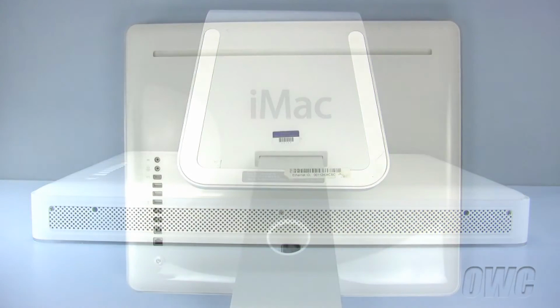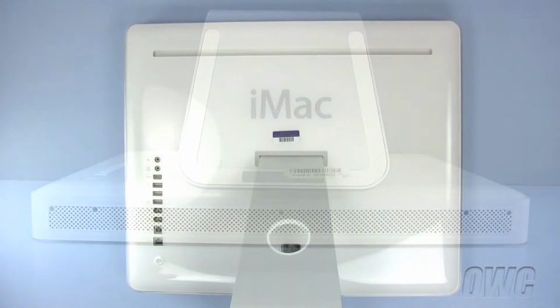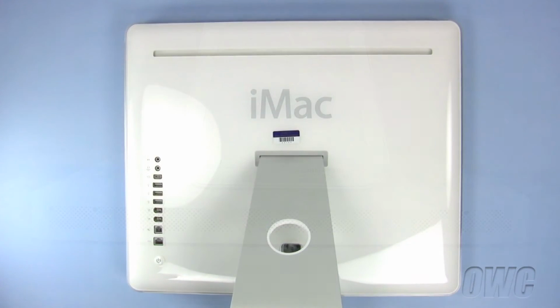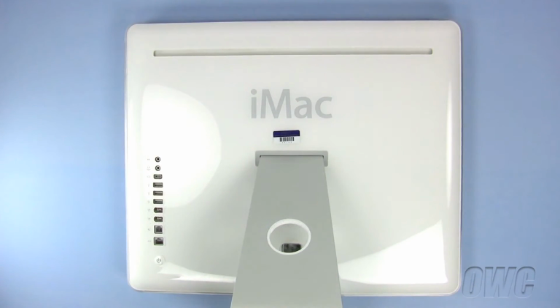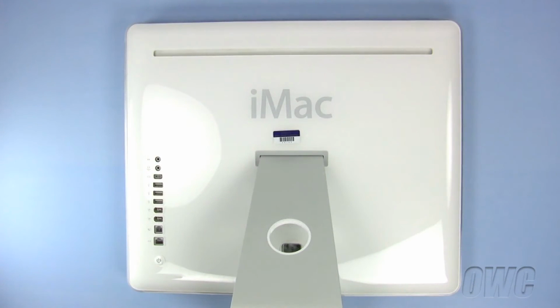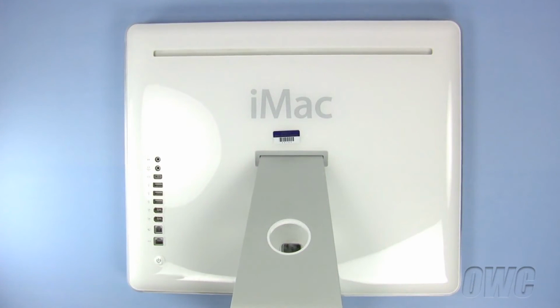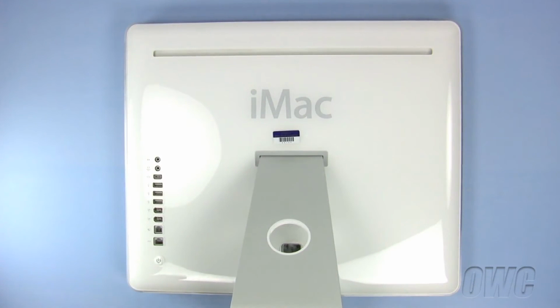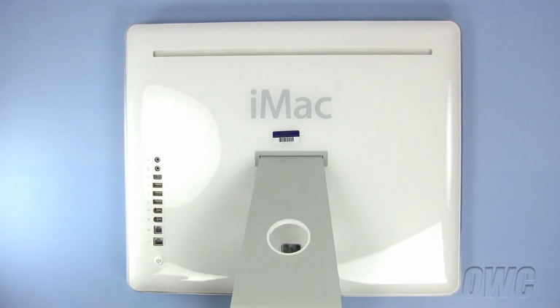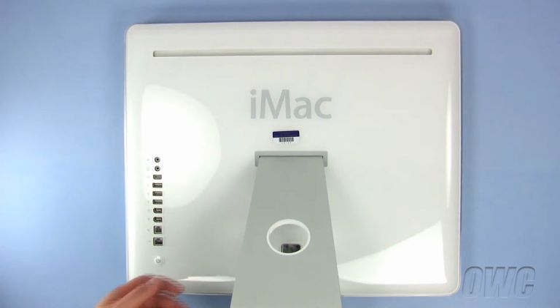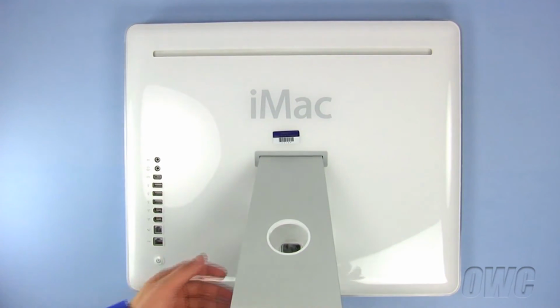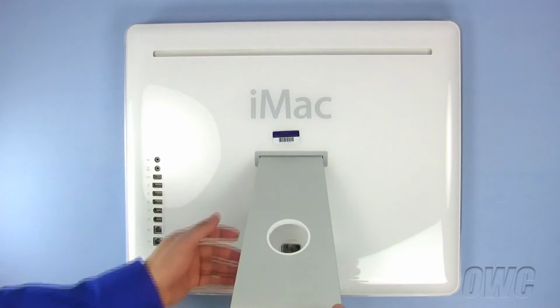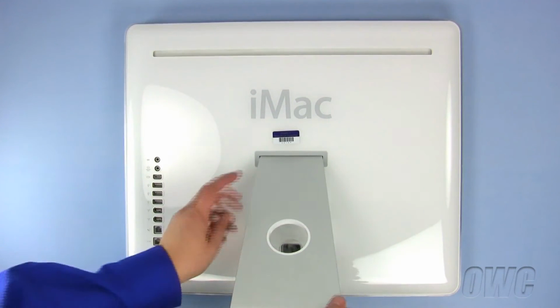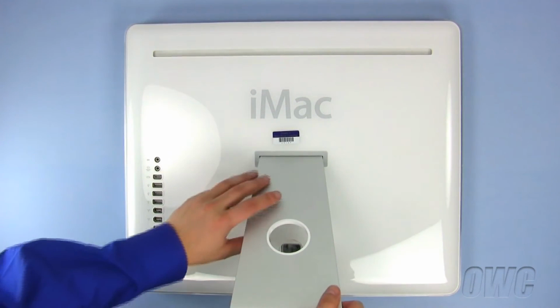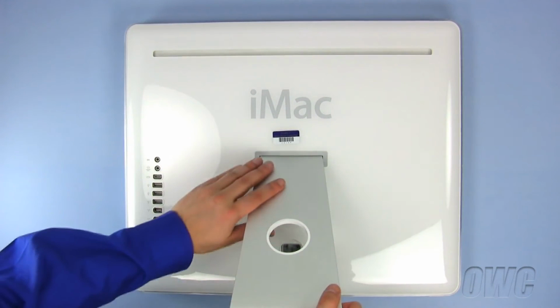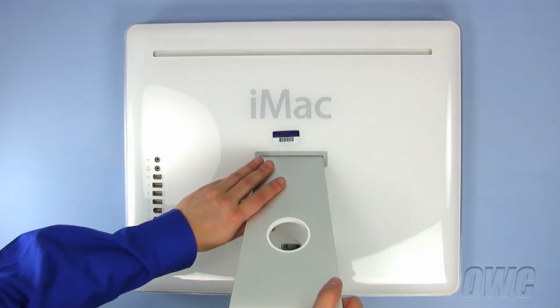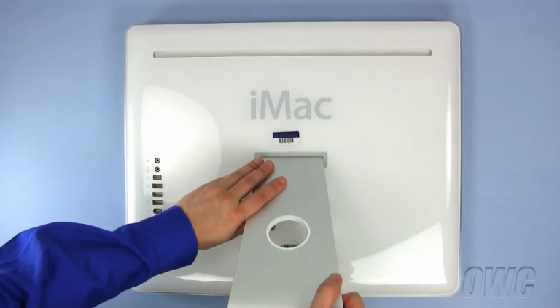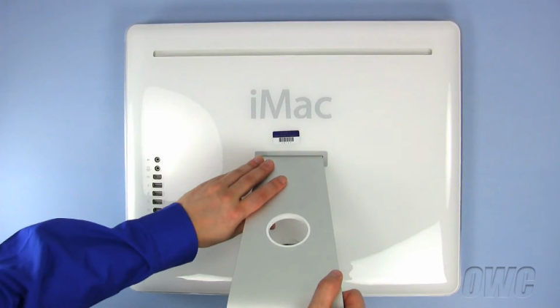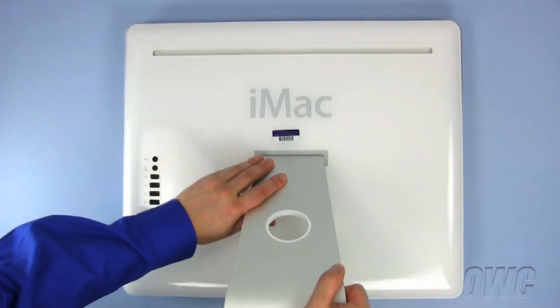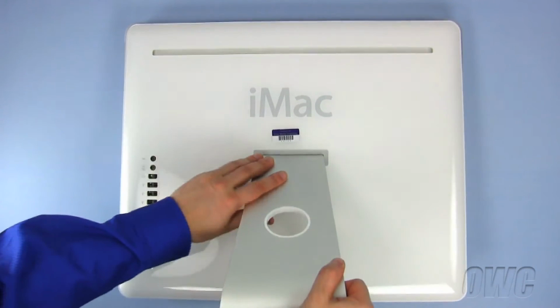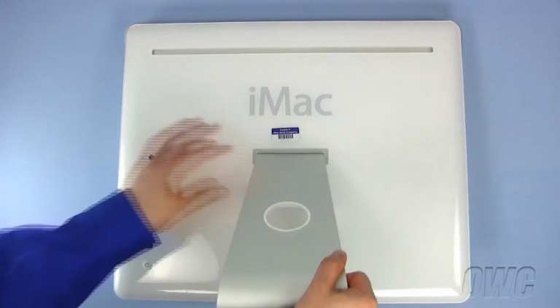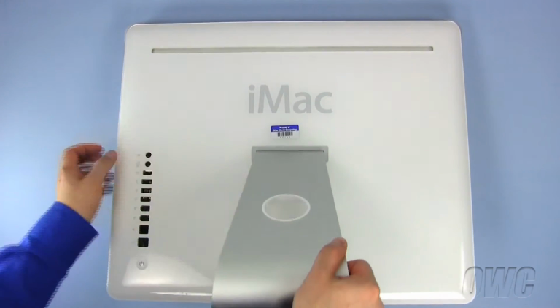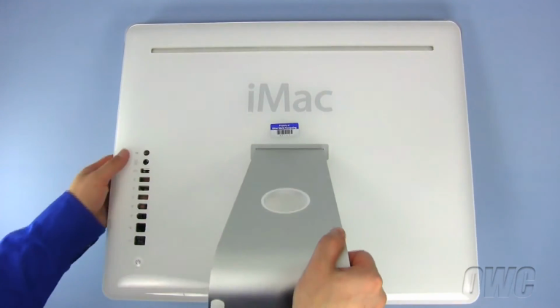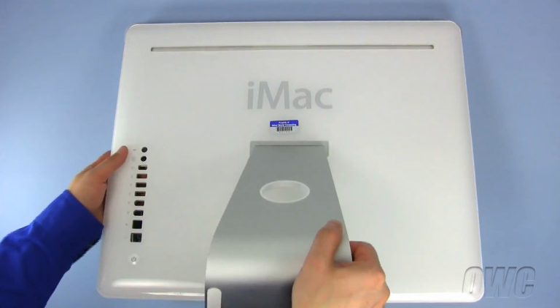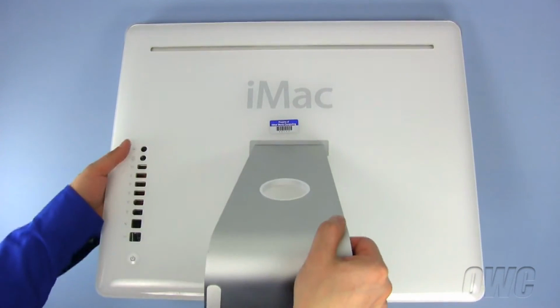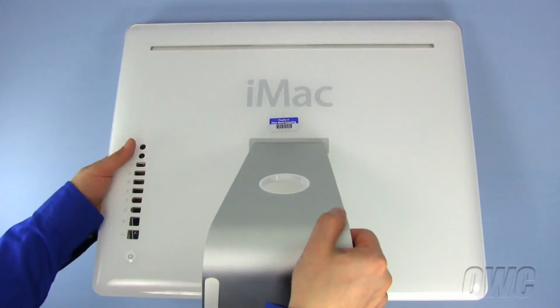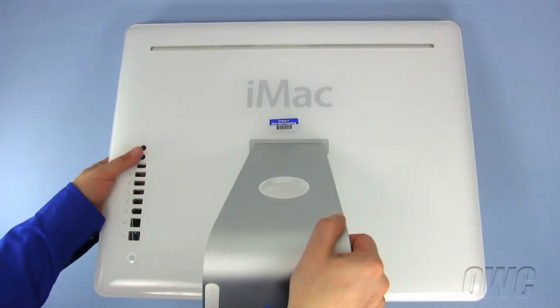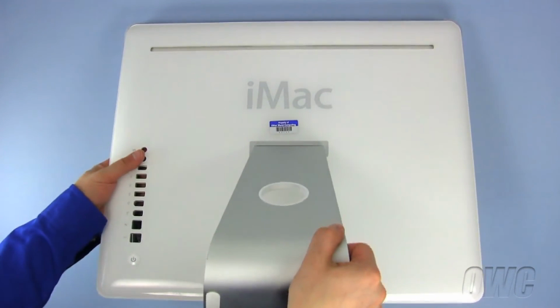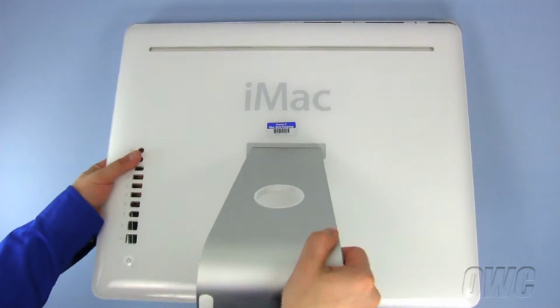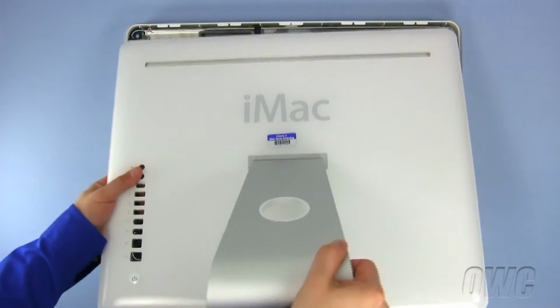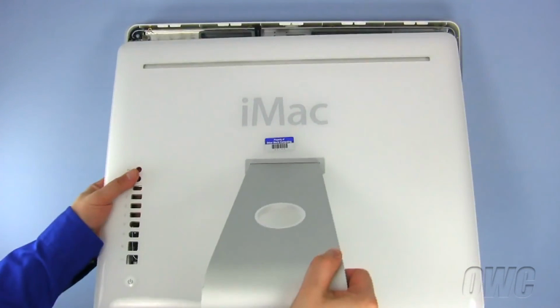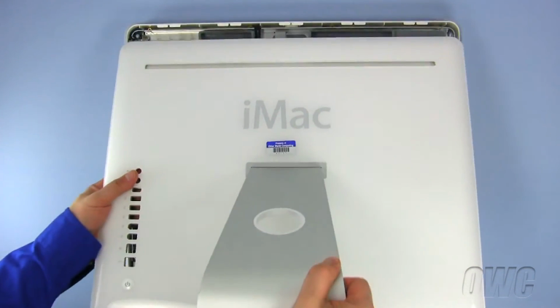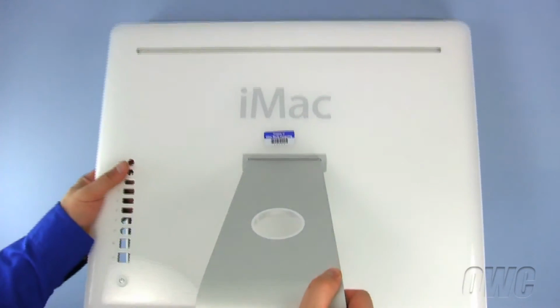To remove the back of the iMac, lift the bottom of the back case and slide it up and out.